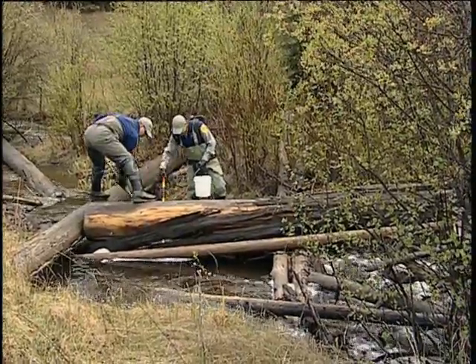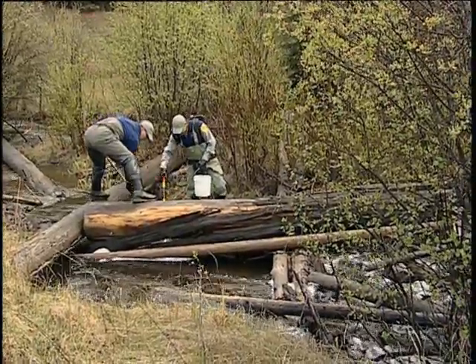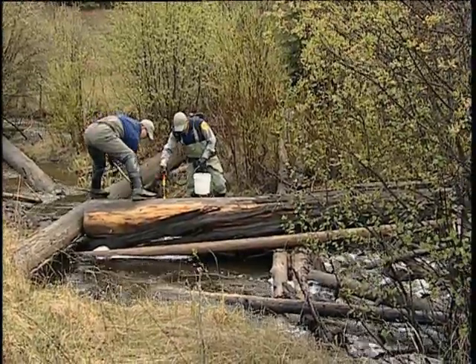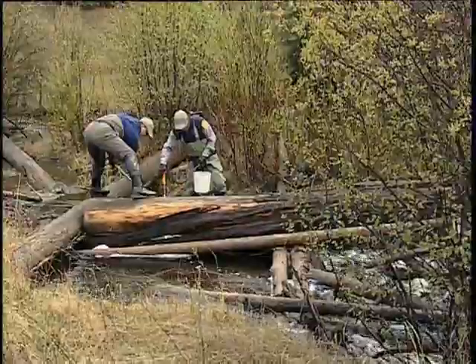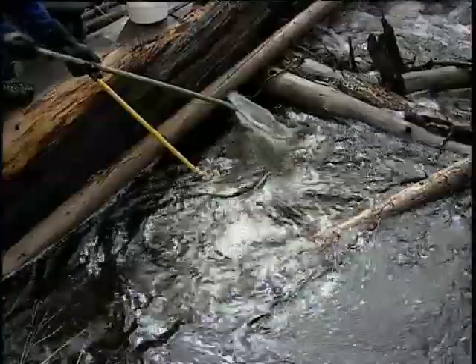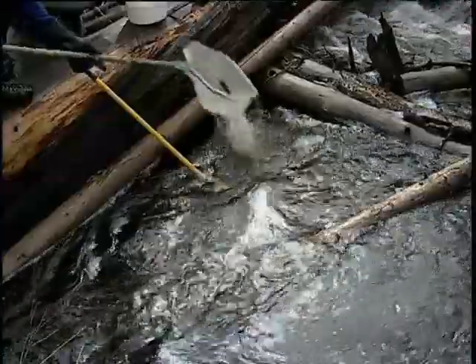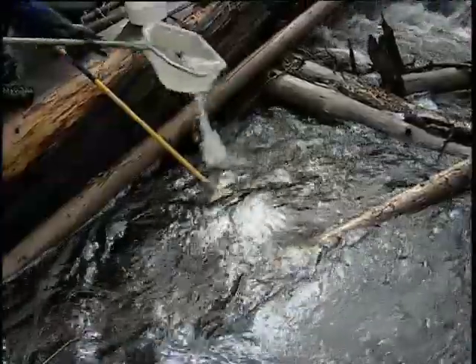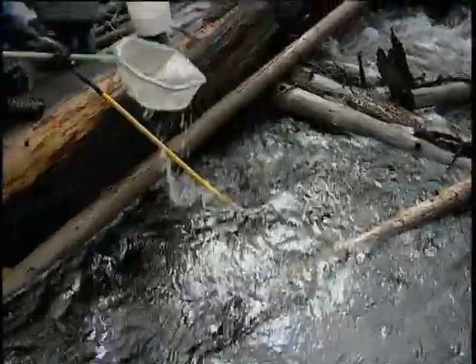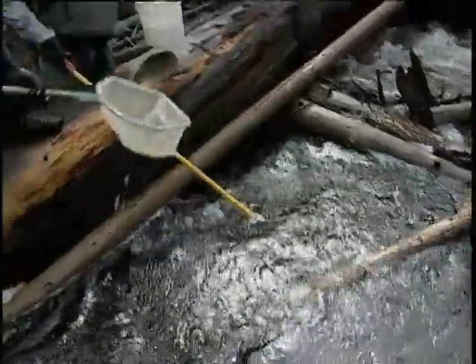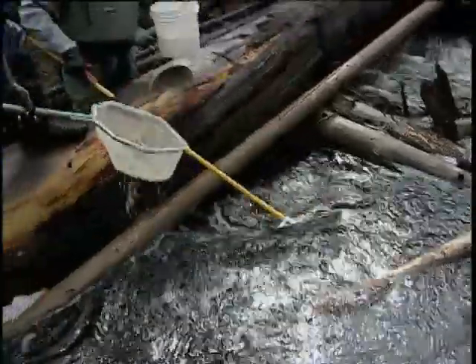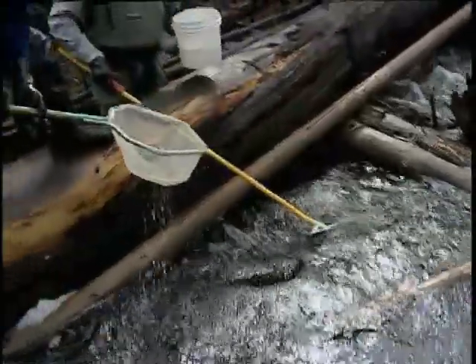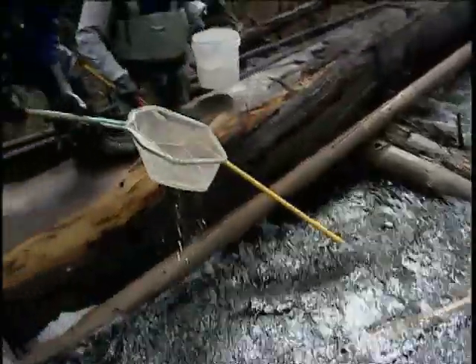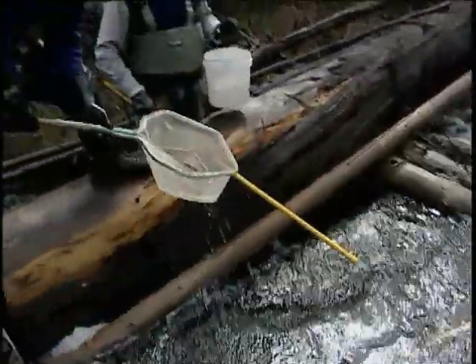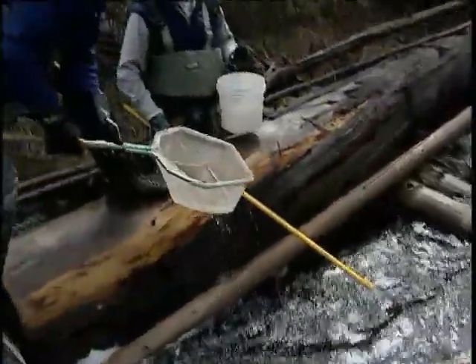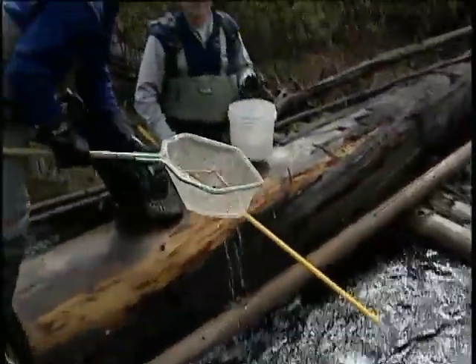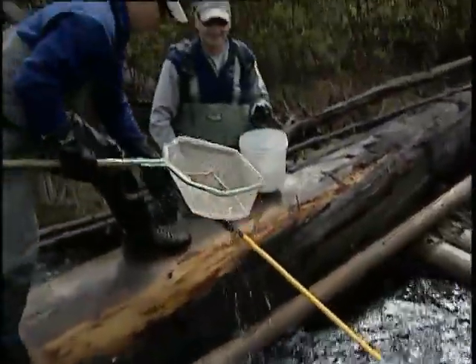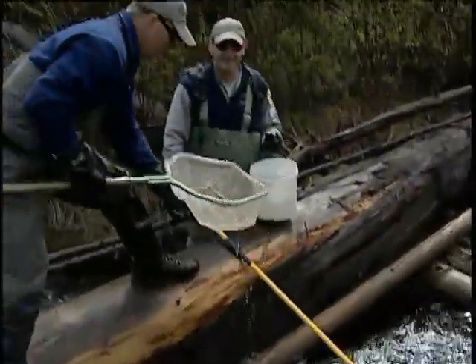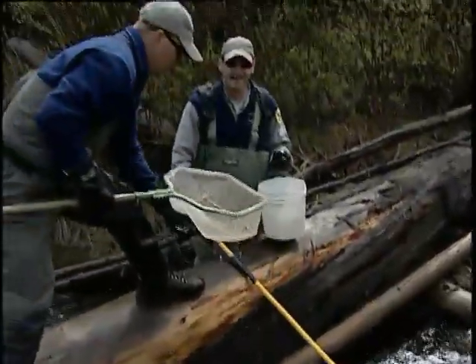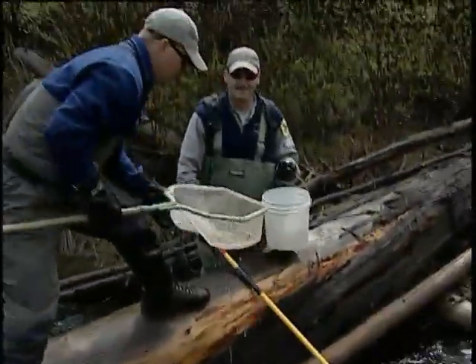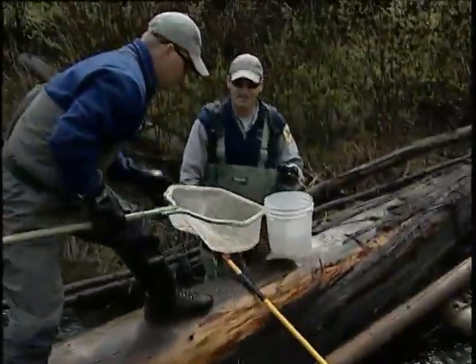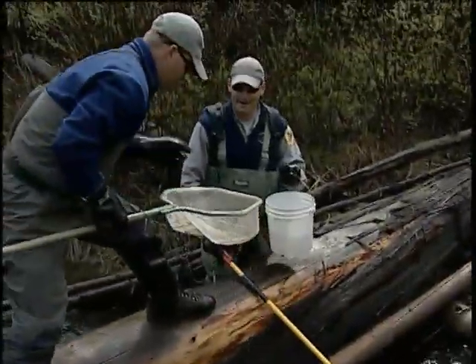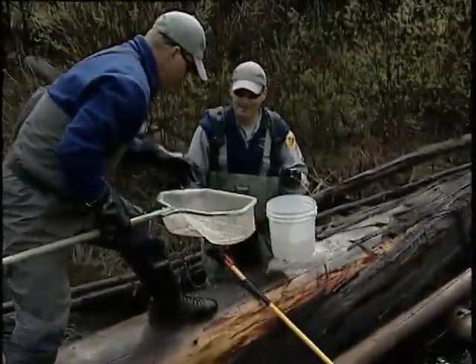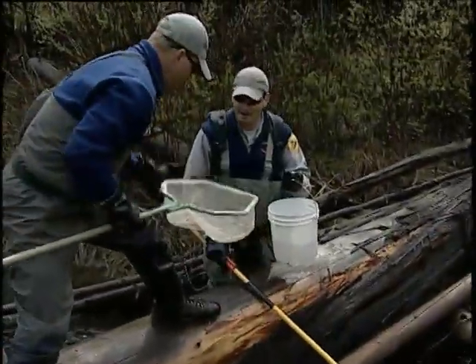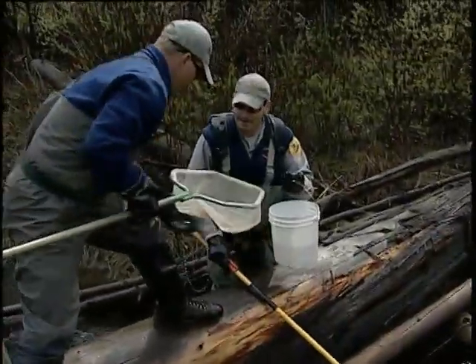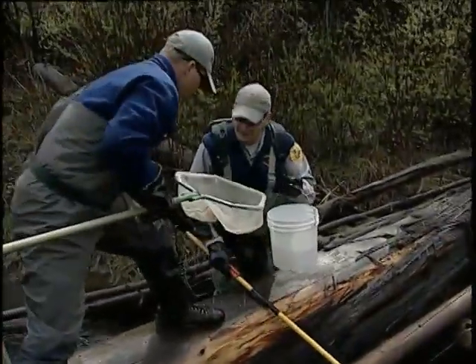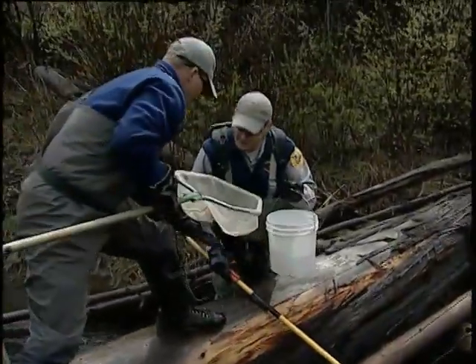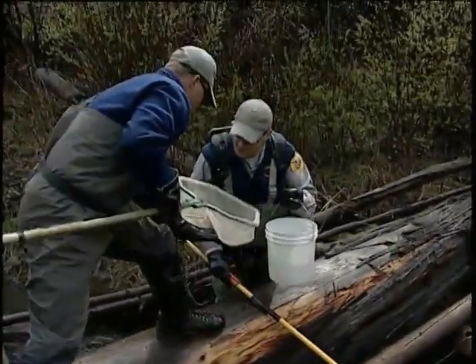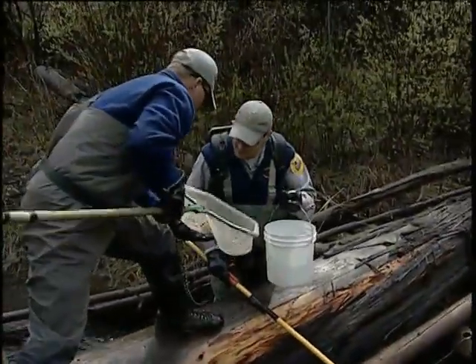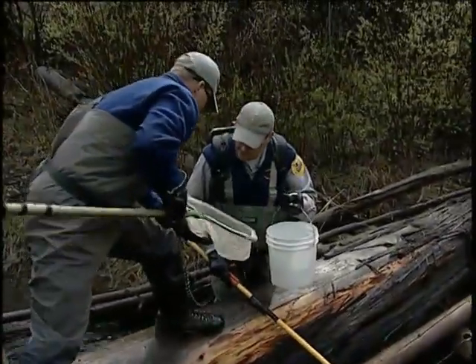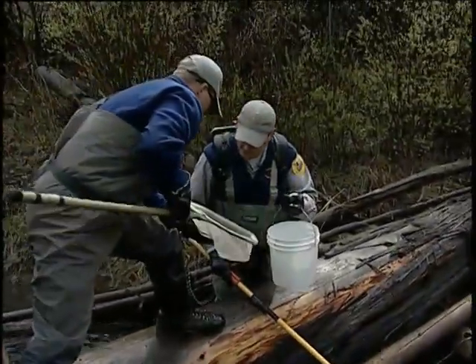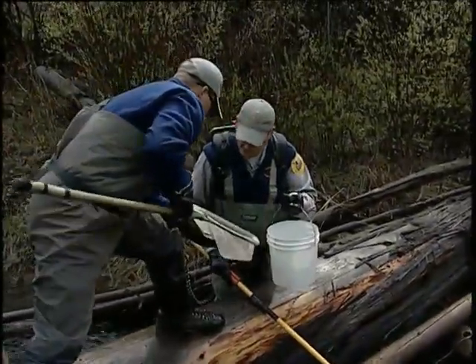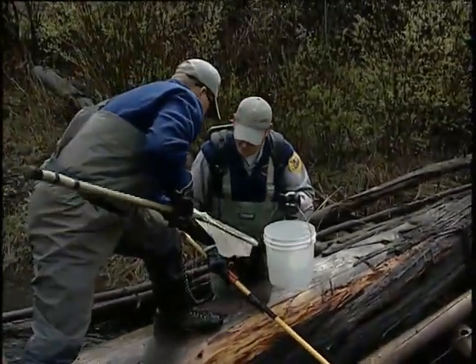Oh, there you go. There's a charismatic mega sculpin.